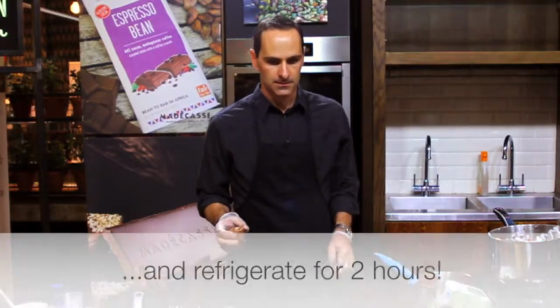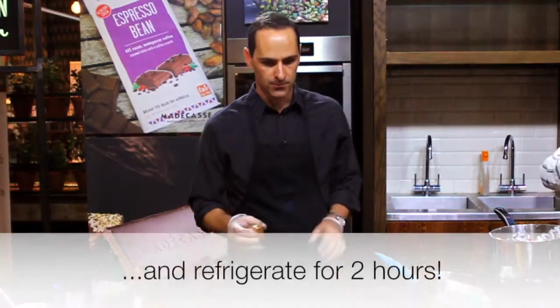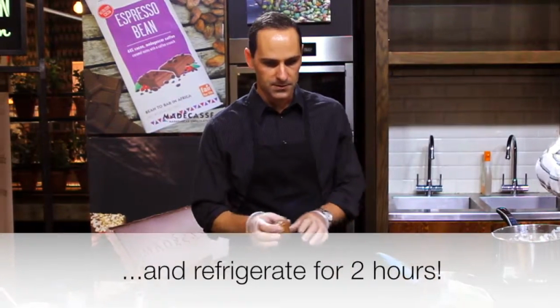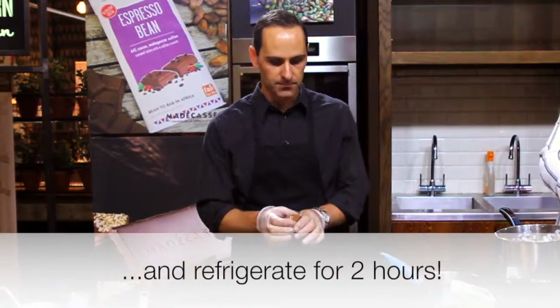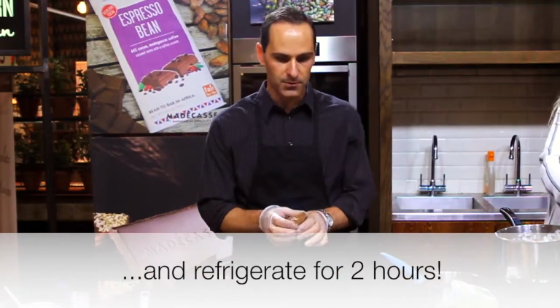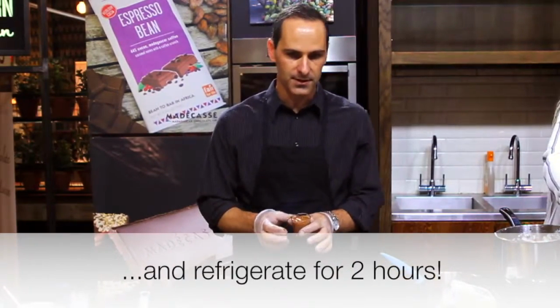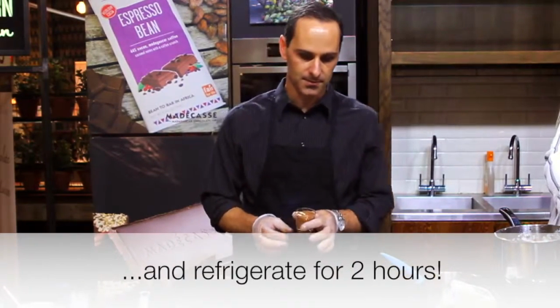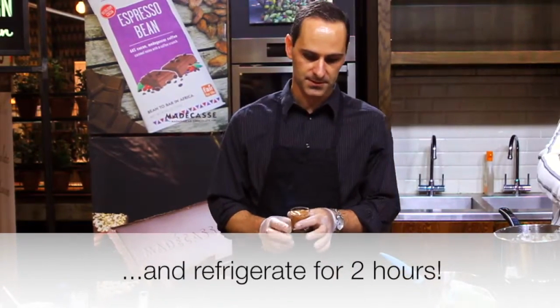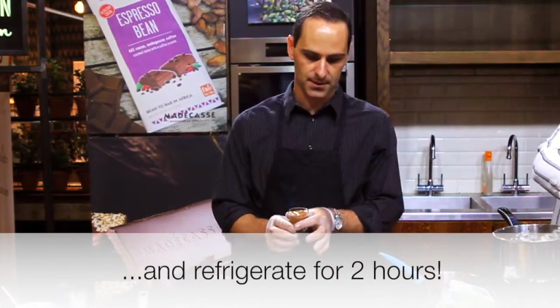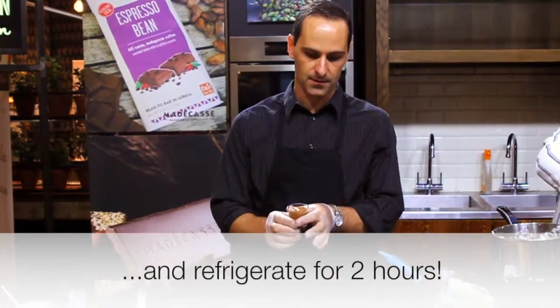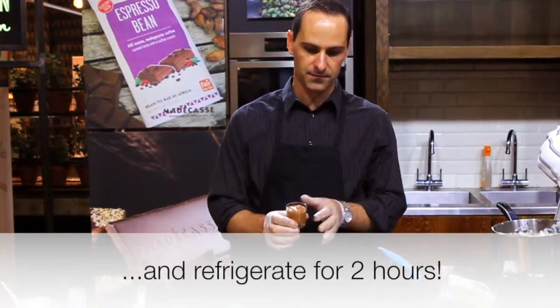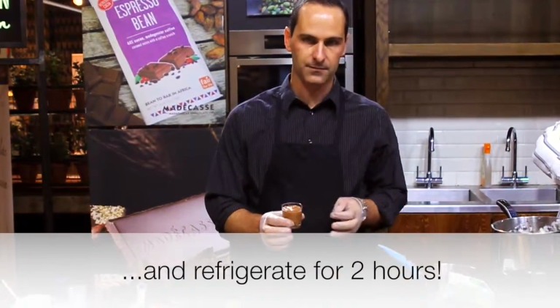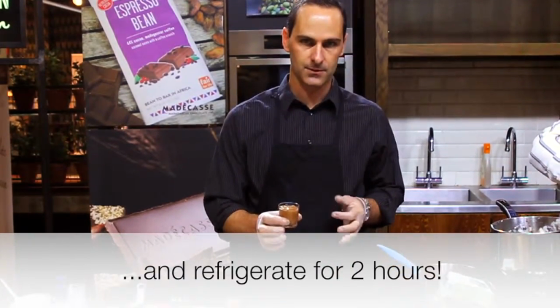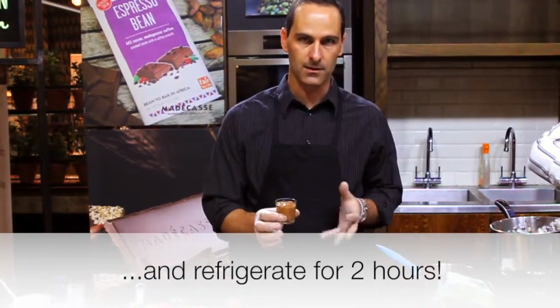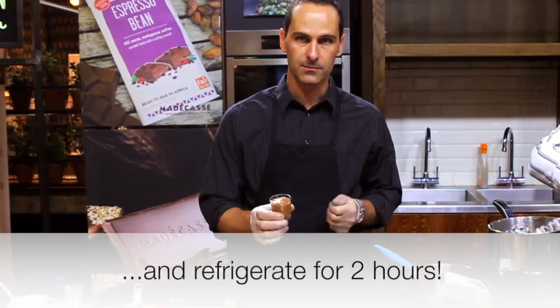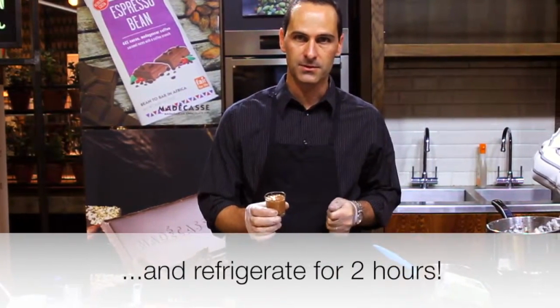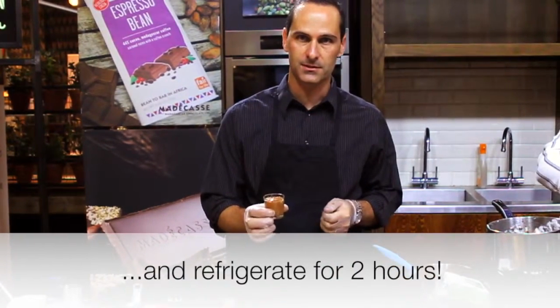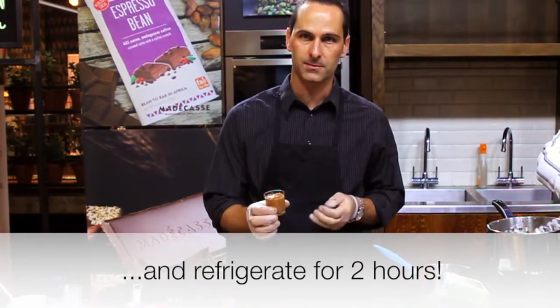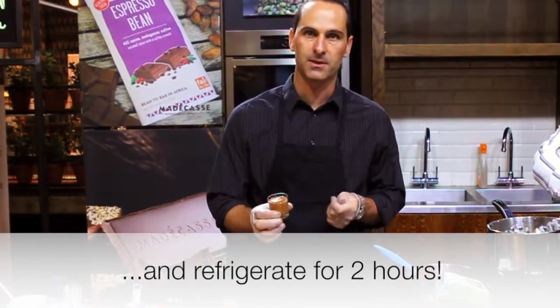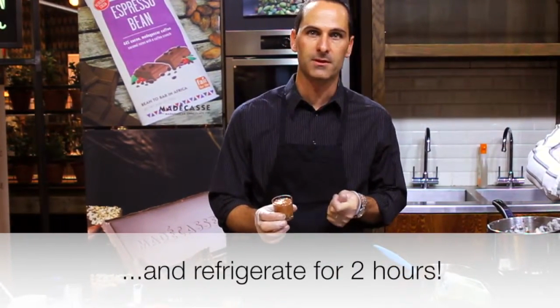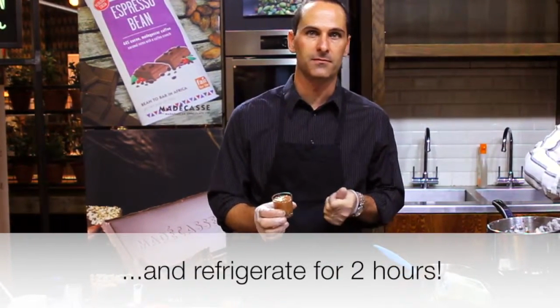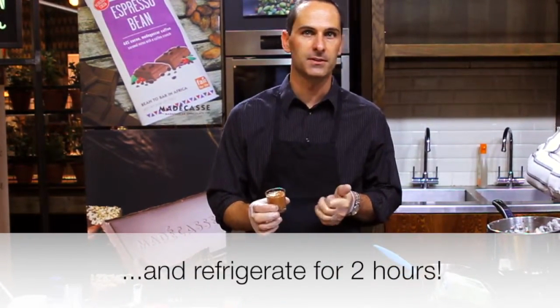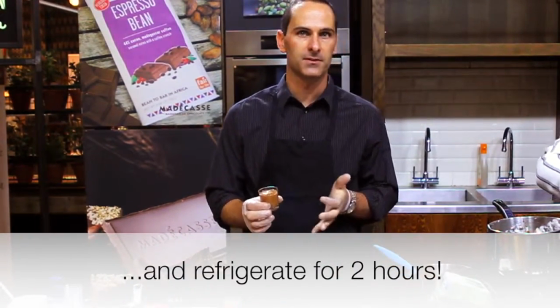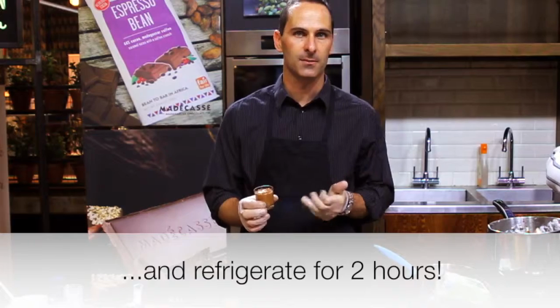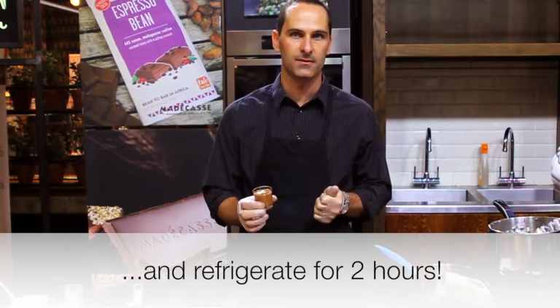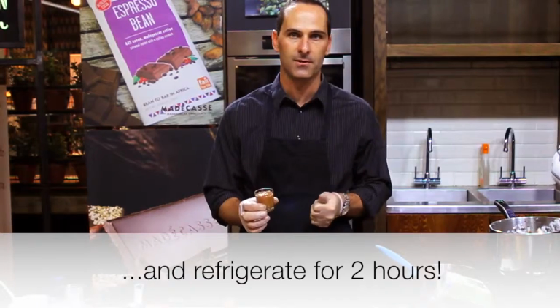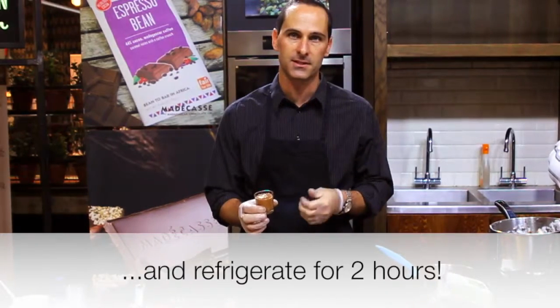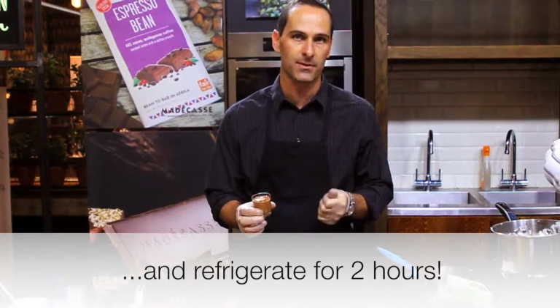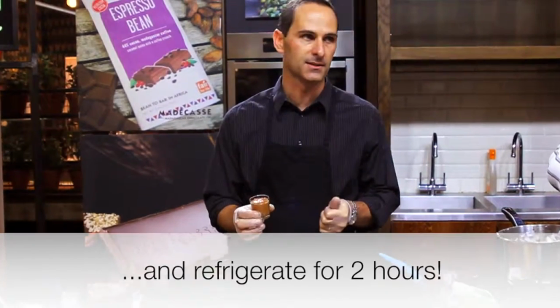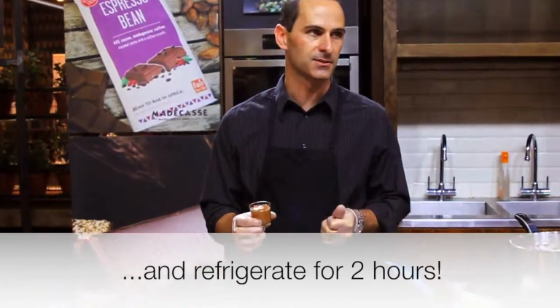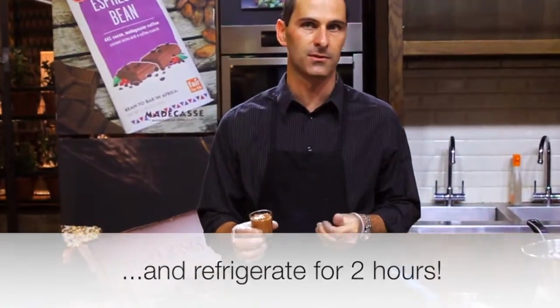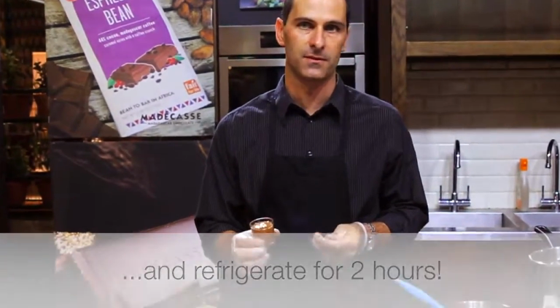So once you've poured the cups of chocolate mousse, you just put them in the fridge for a couple of hours and they're ready to serve.